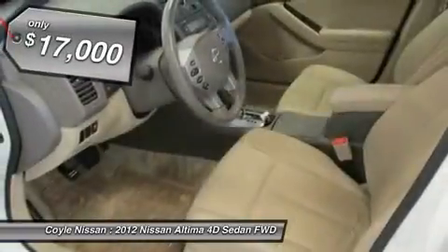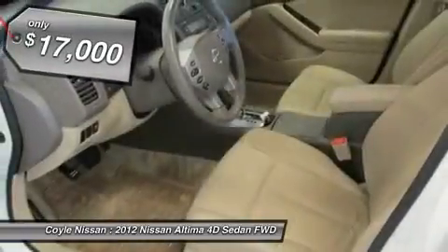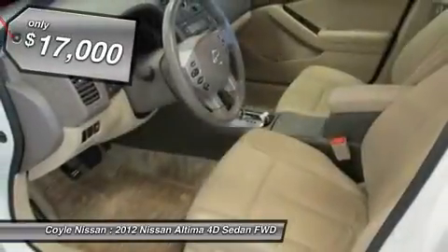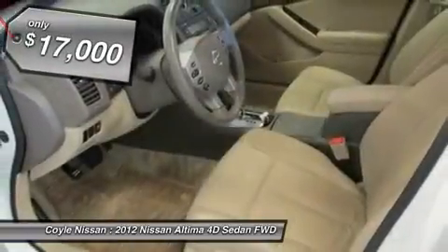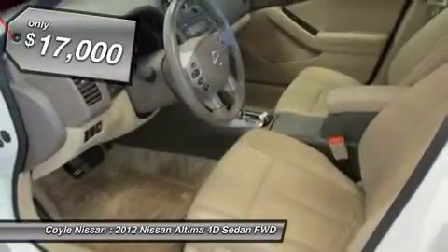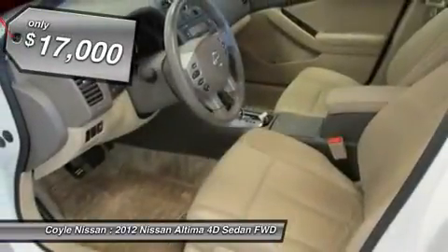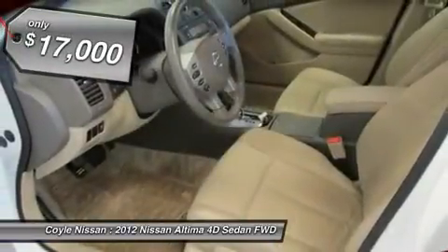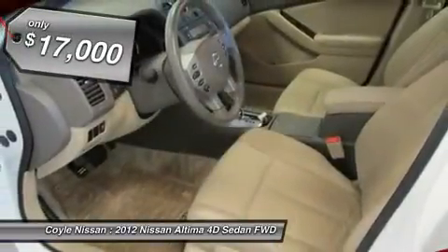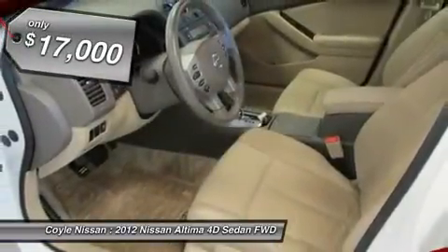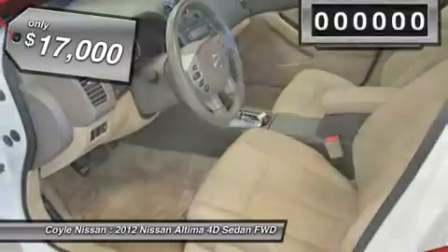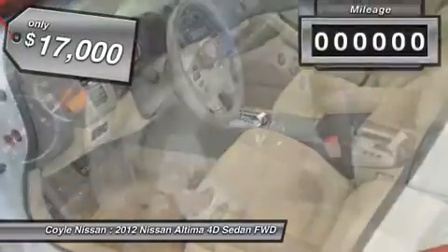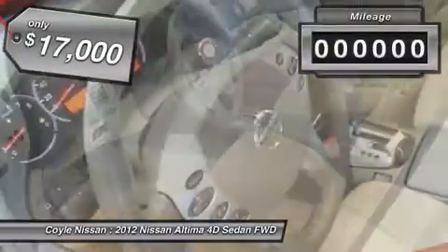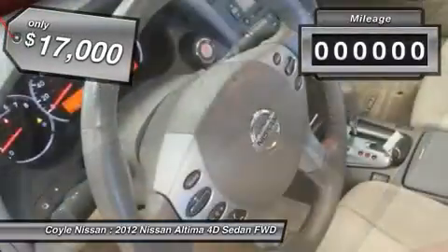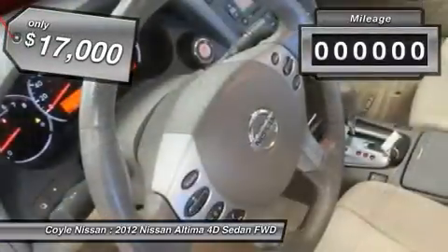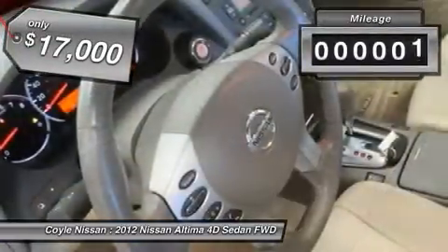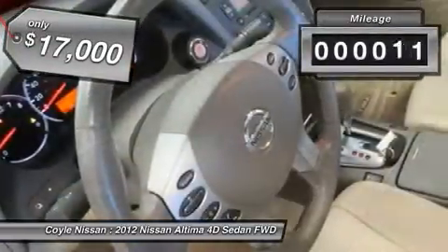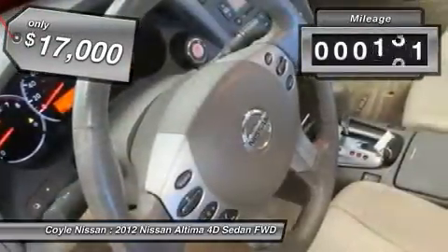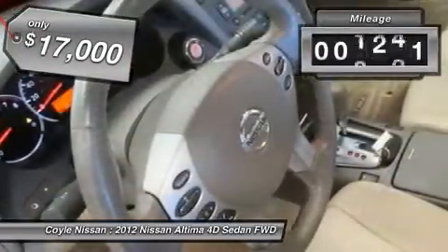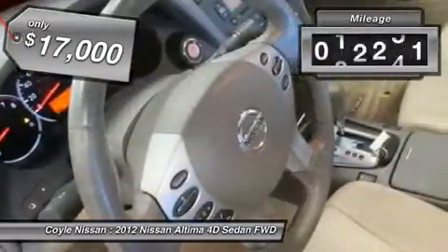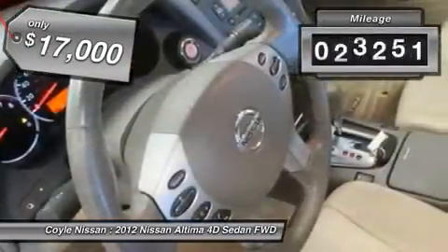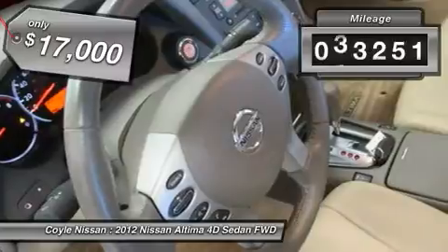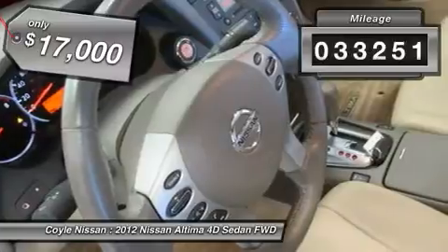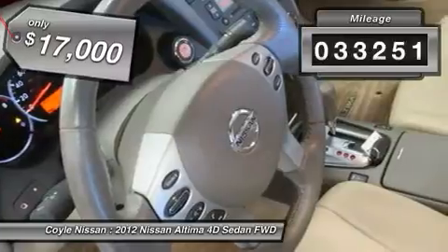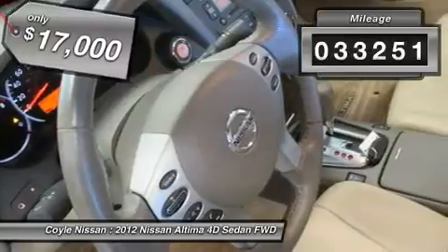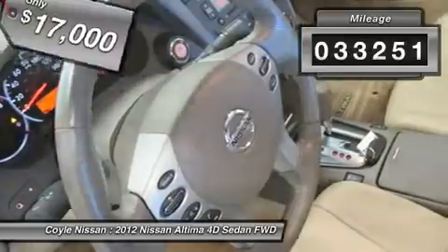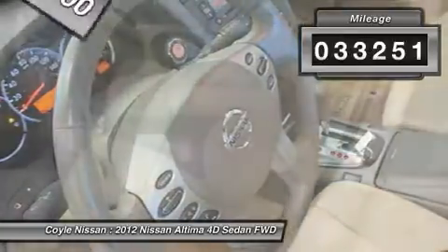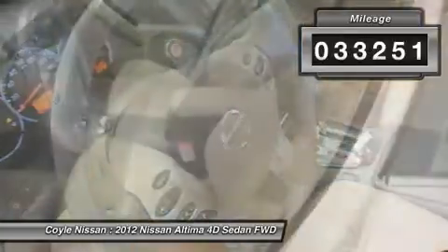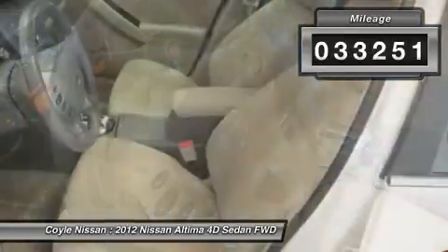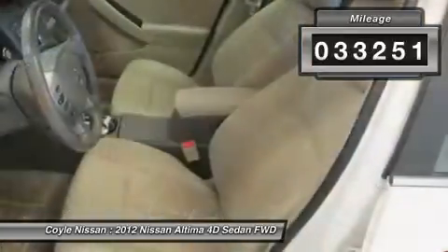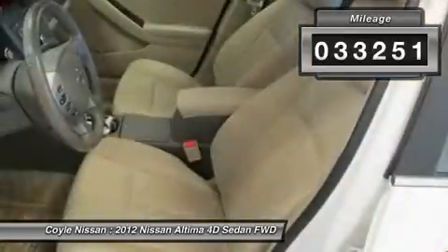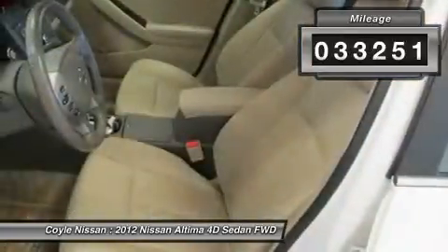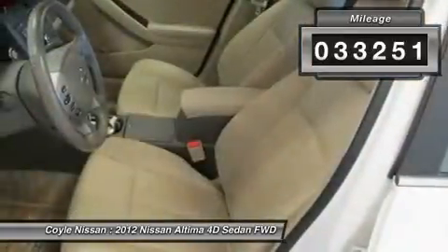Priced below $20,000, this vehicle has less than 35,000 miles.